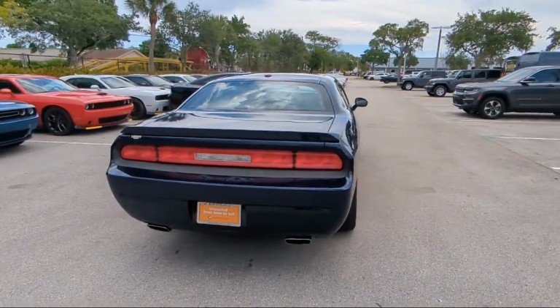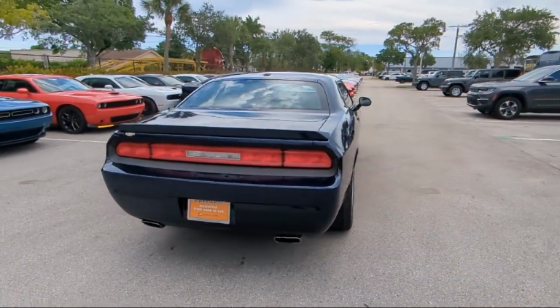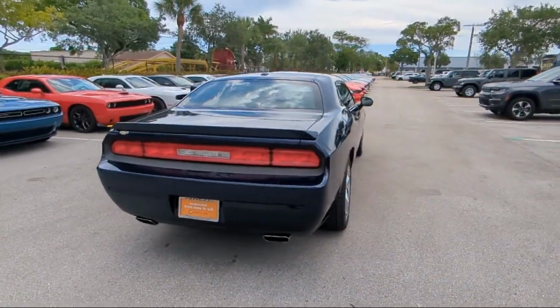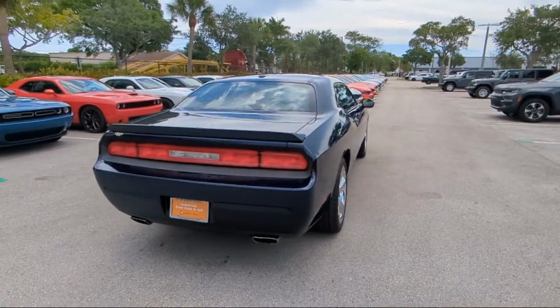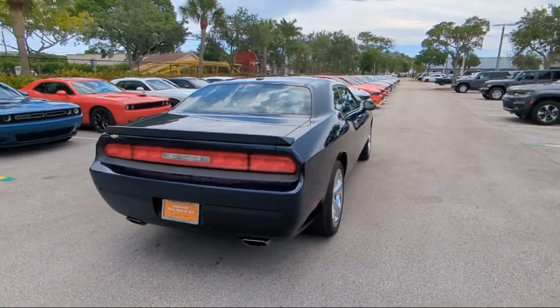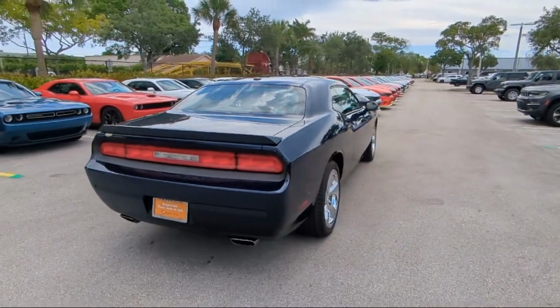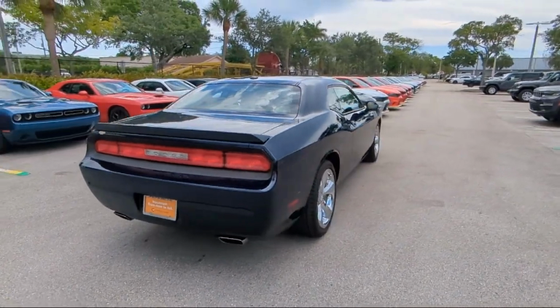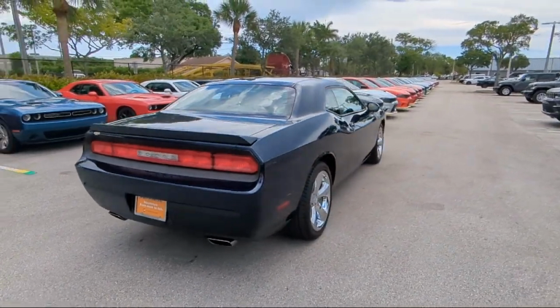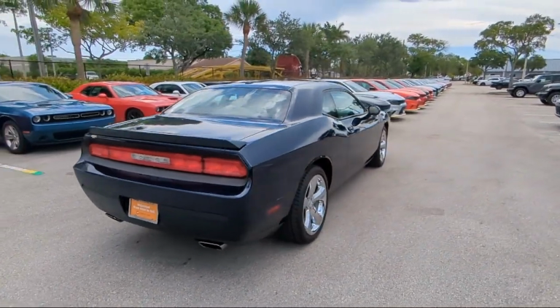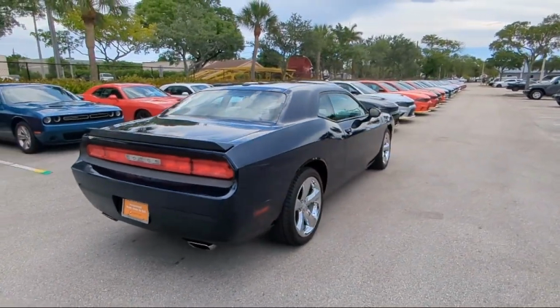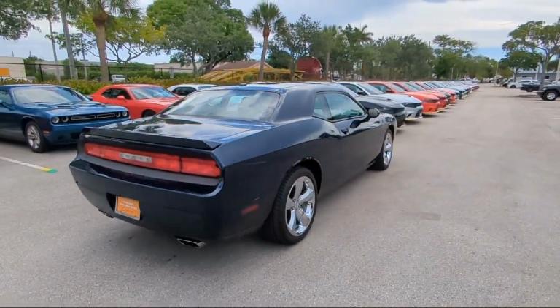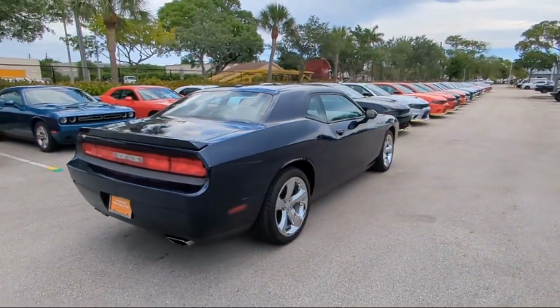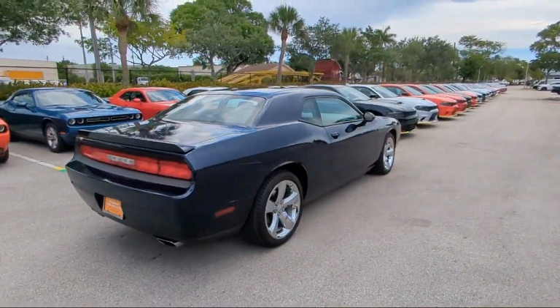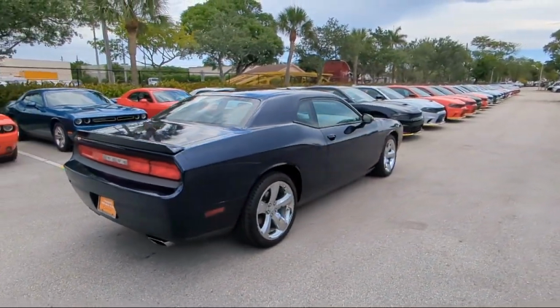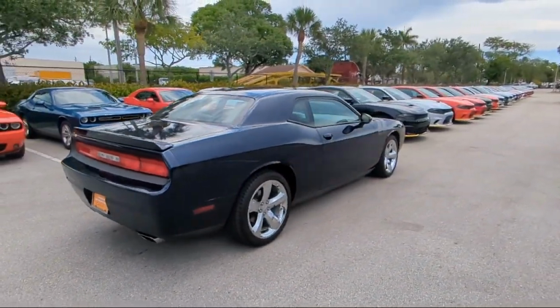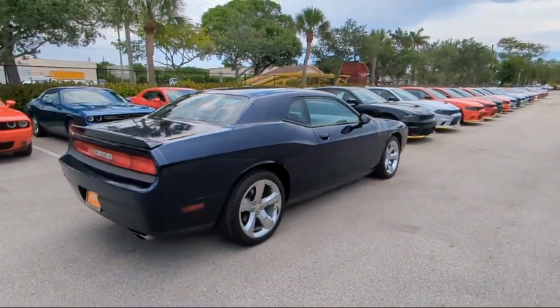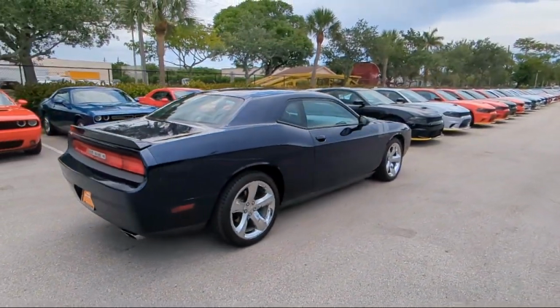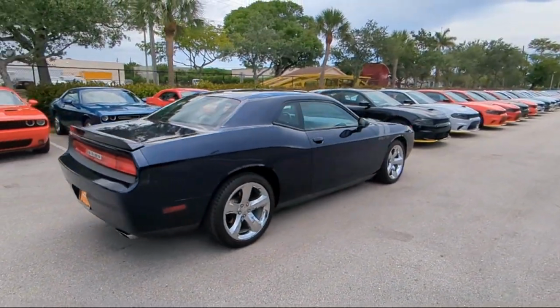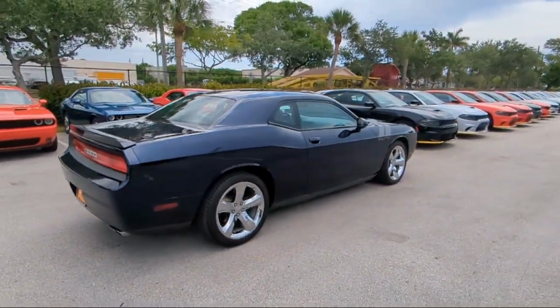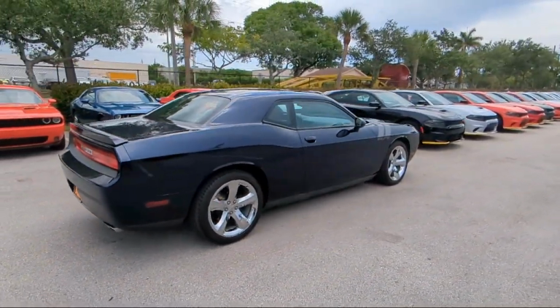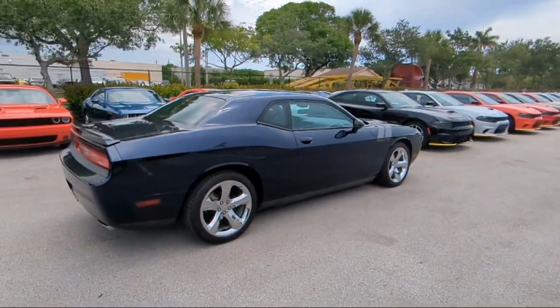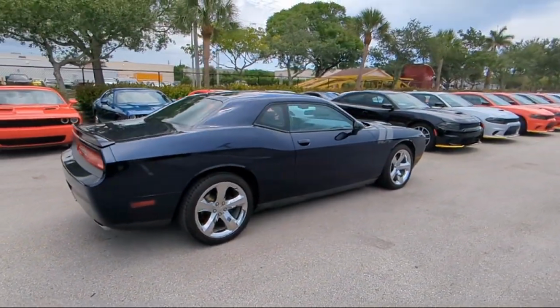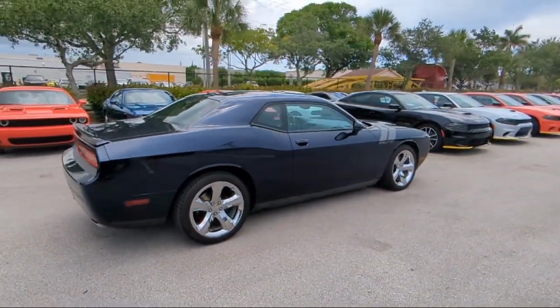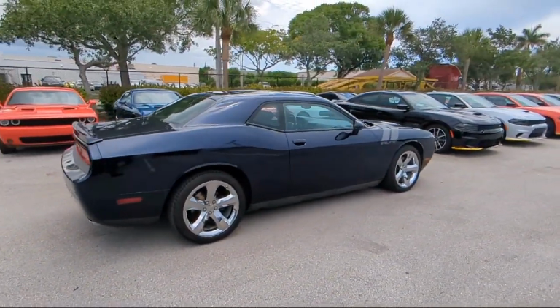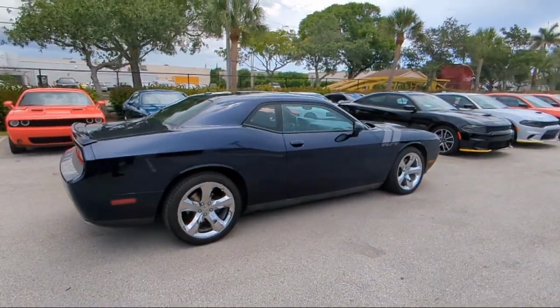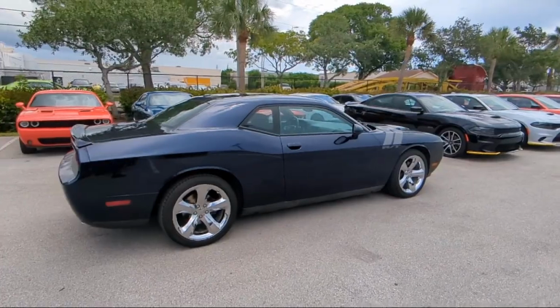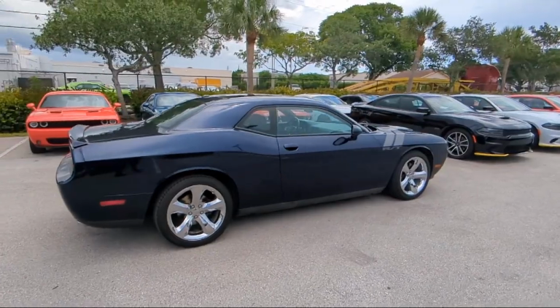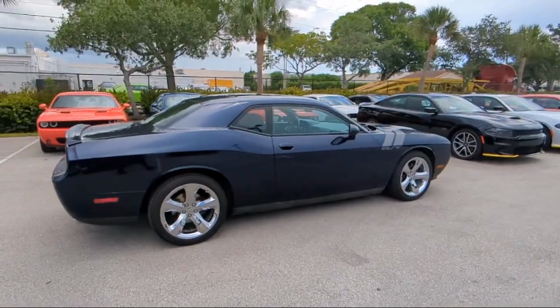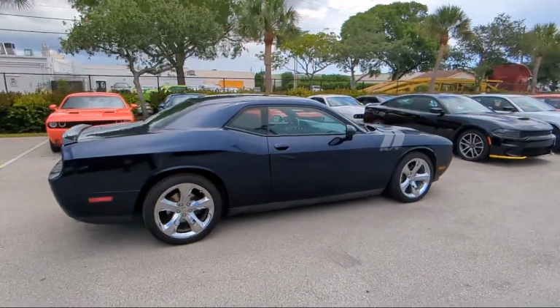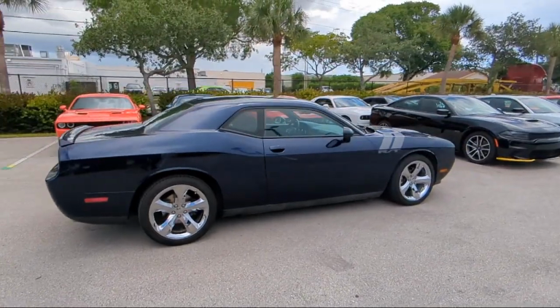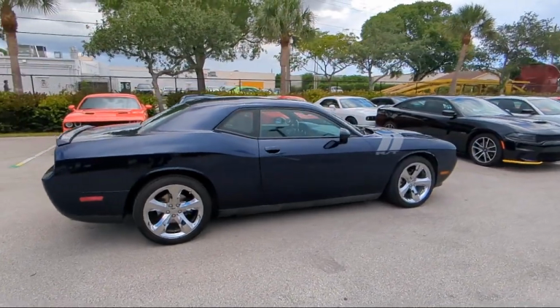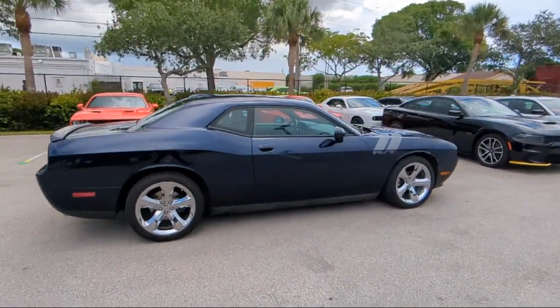Rear Spoiler, Air Conditioning, Tire Pressure Monitoring System, and has less than 45,000 miles on the odometer.